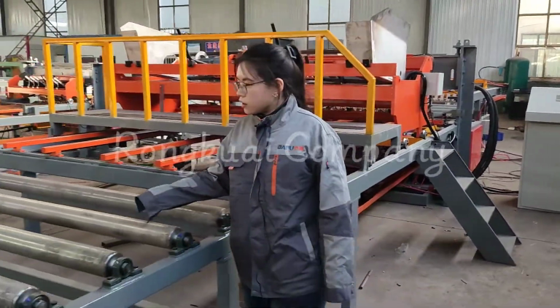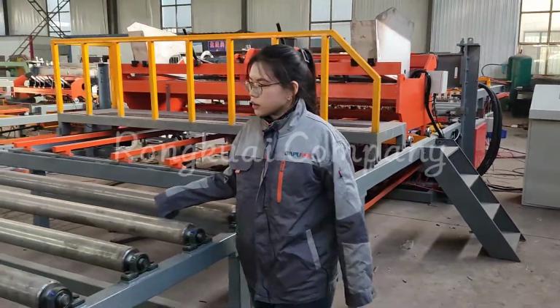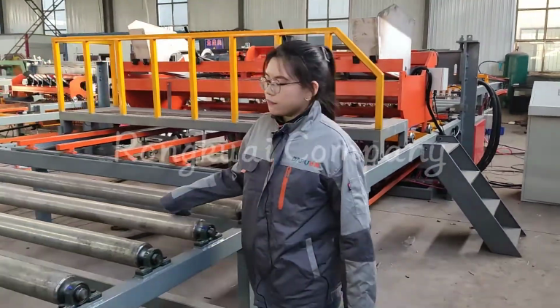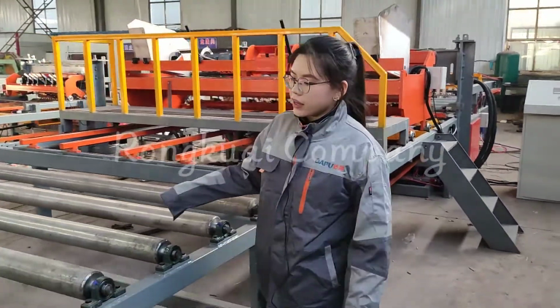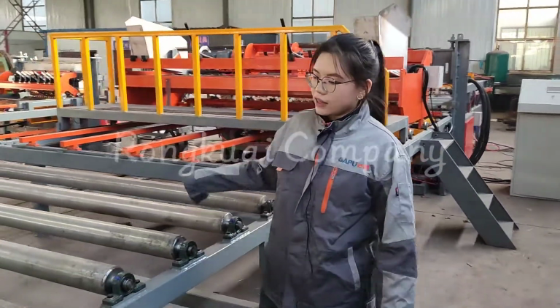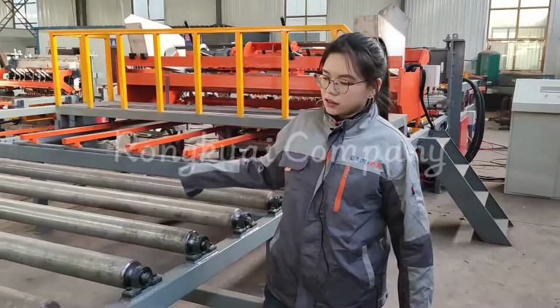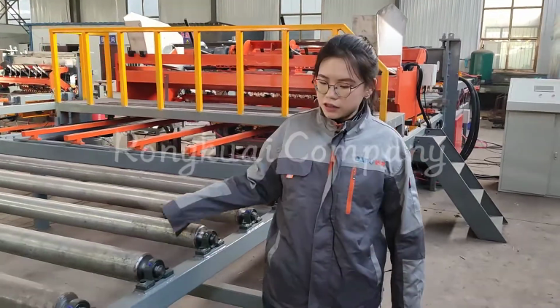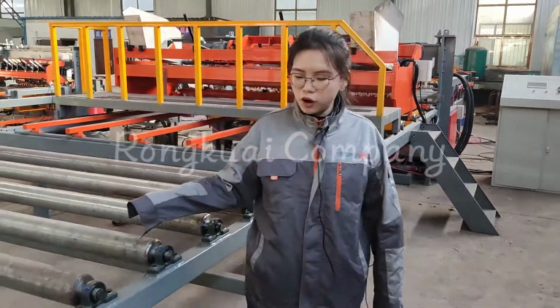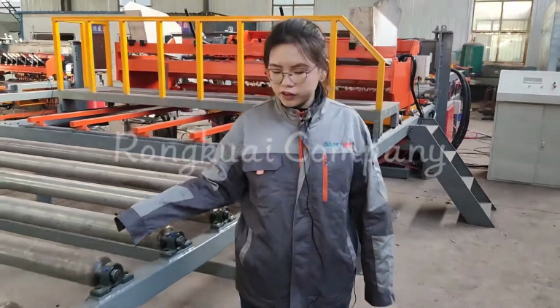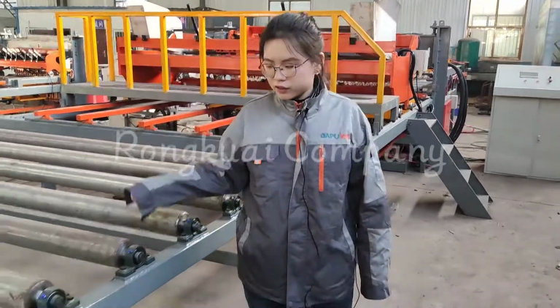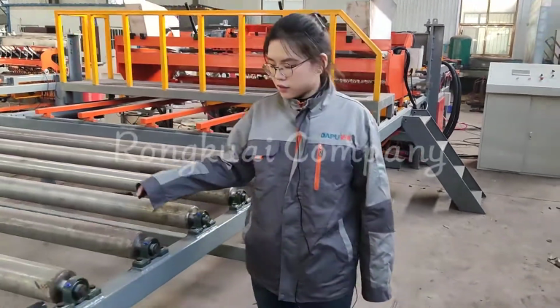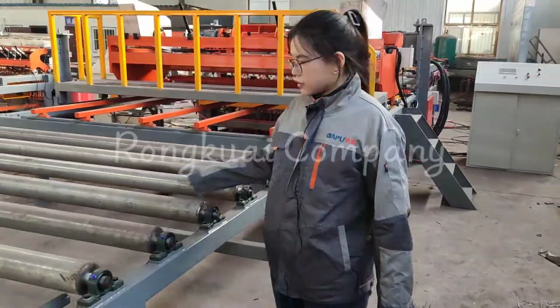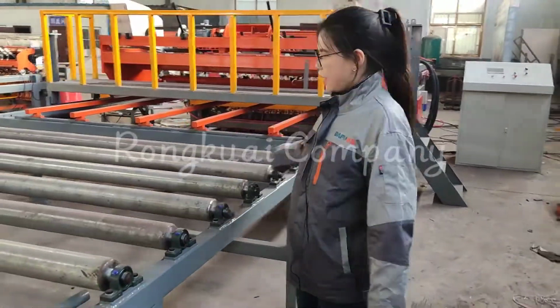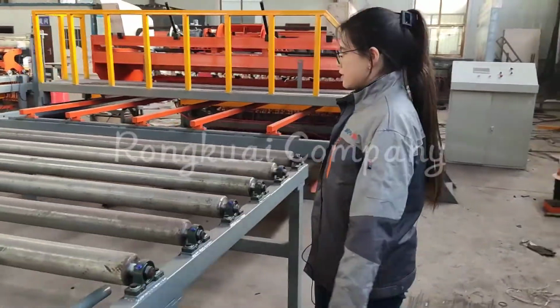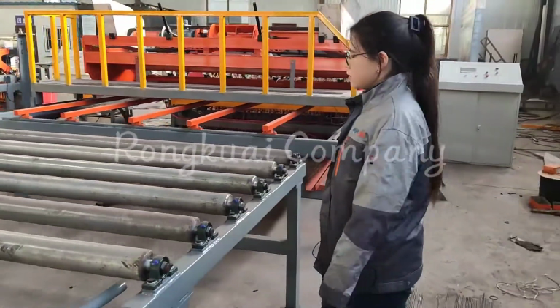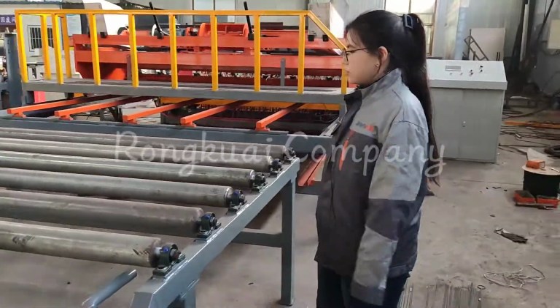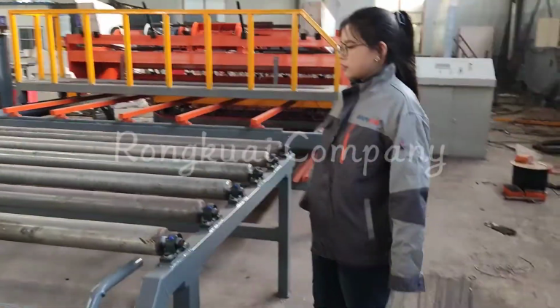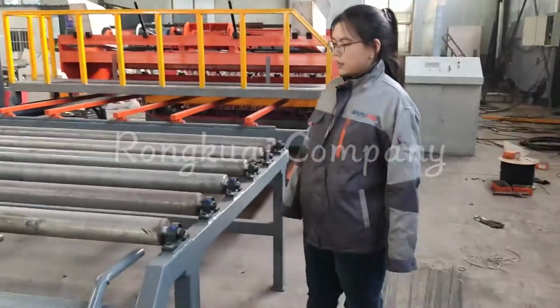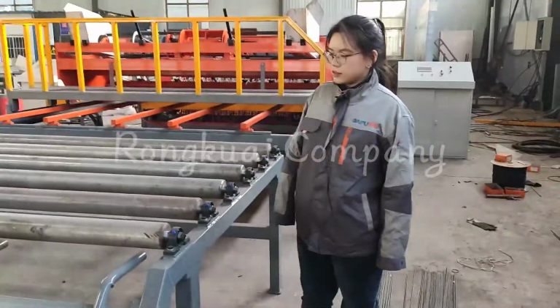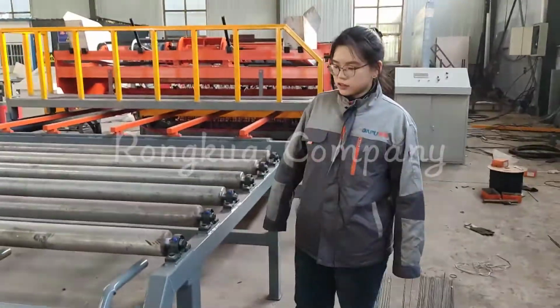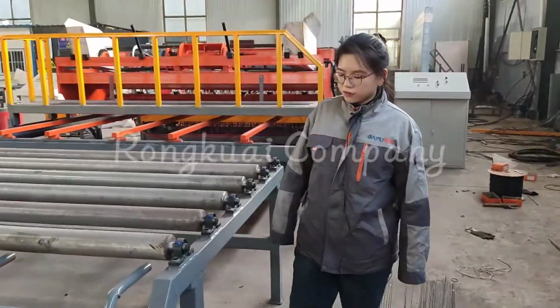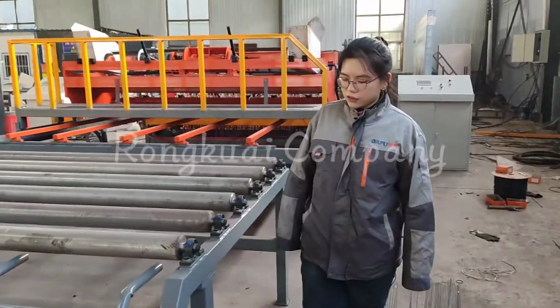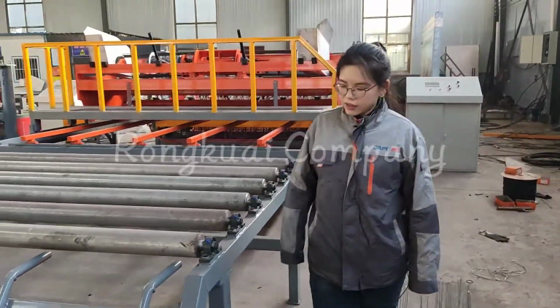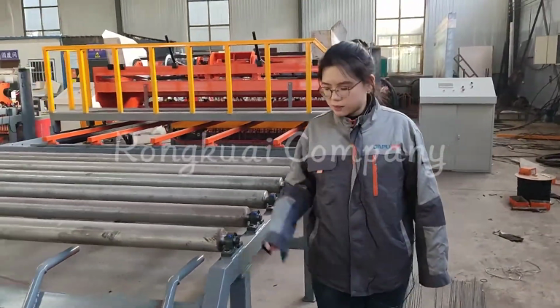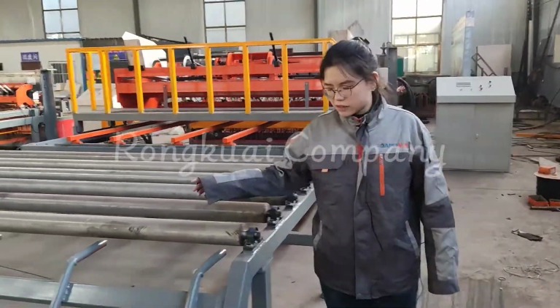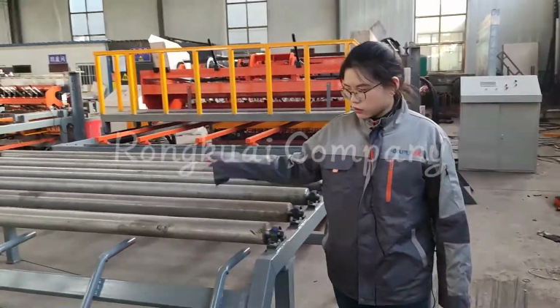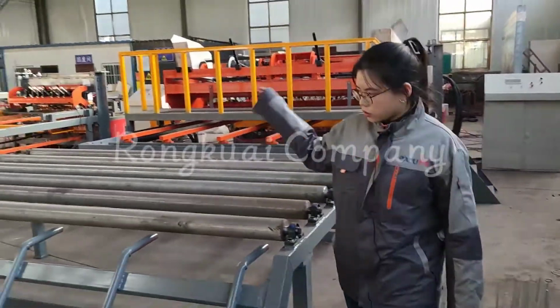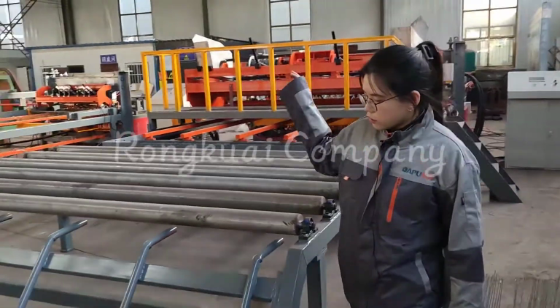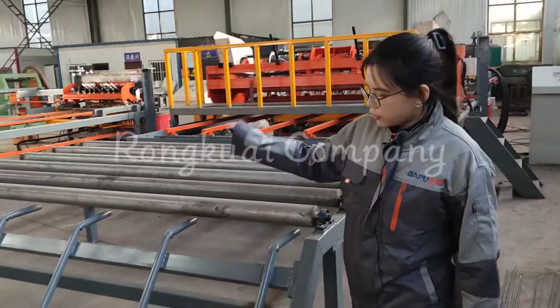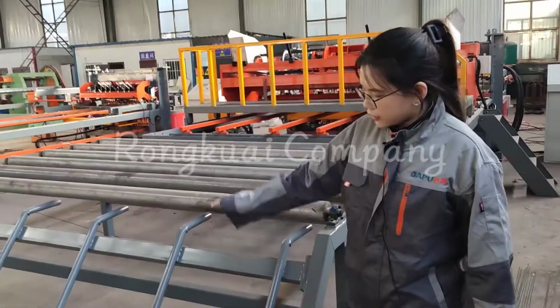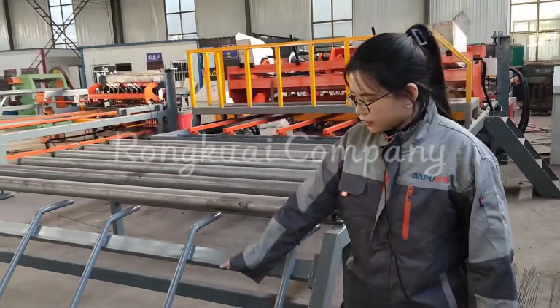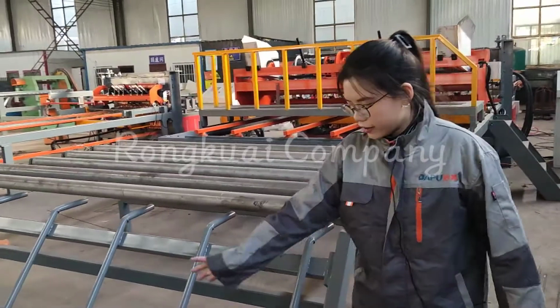This is the mesh convenient folding device. Finally, the mesh will be falling down here.